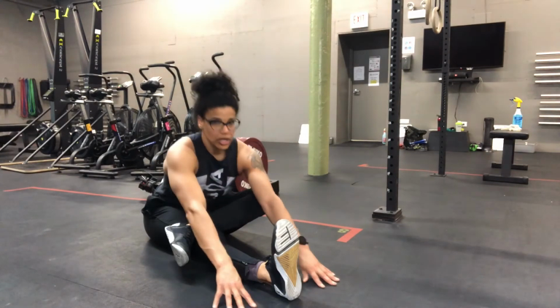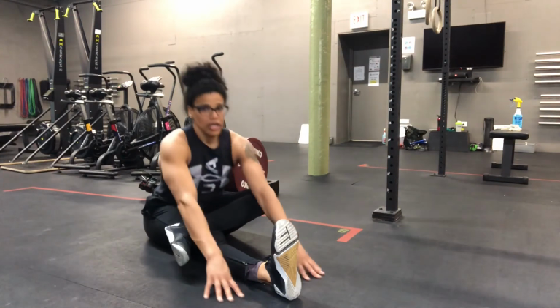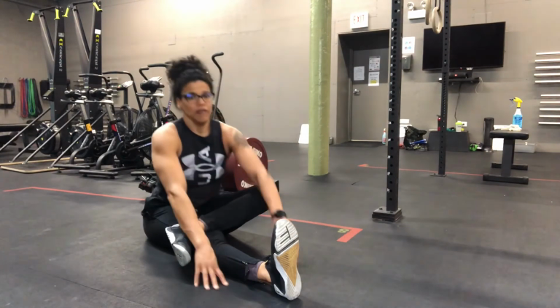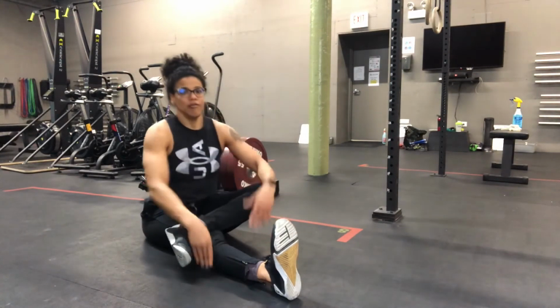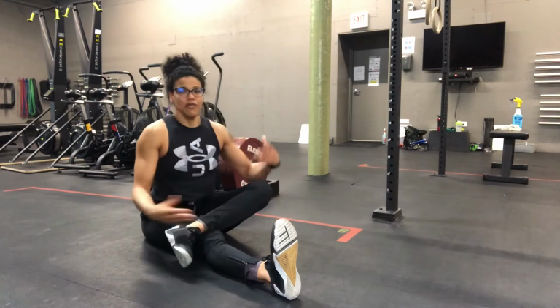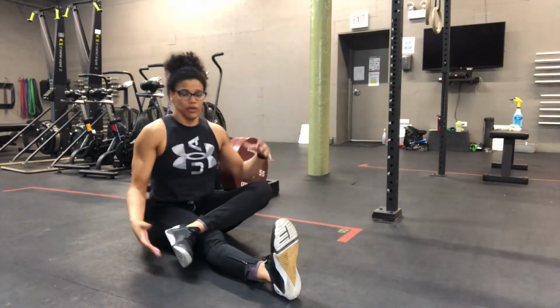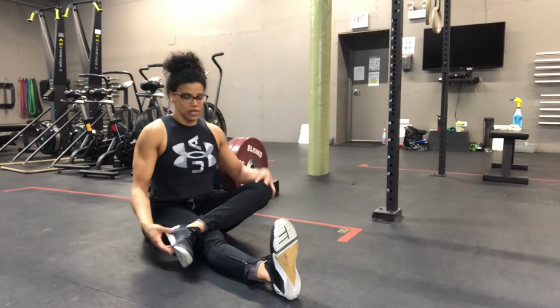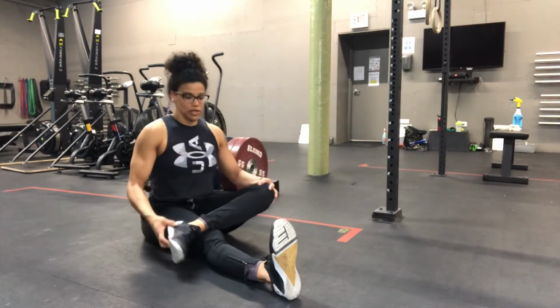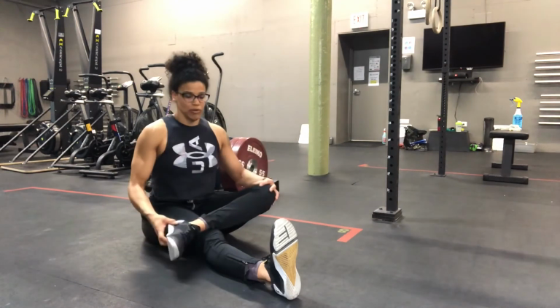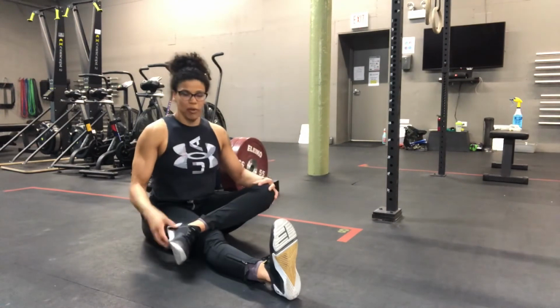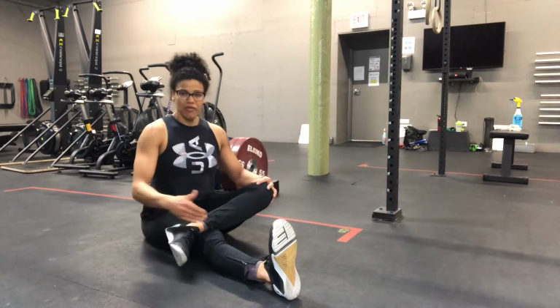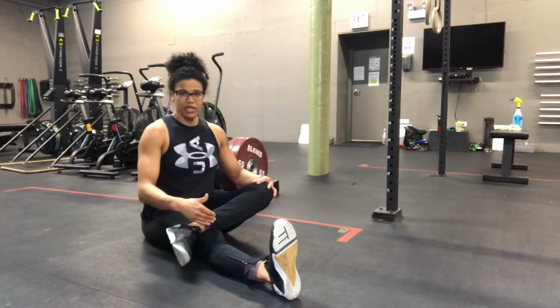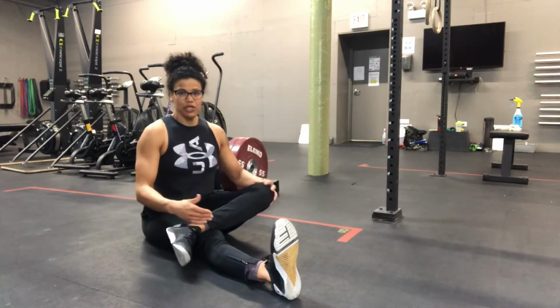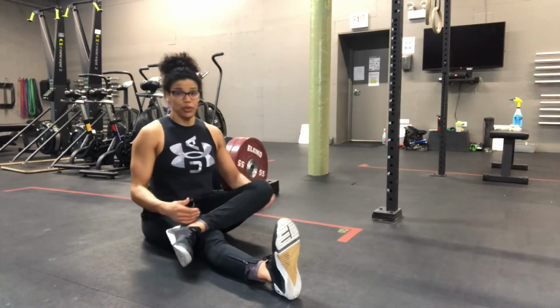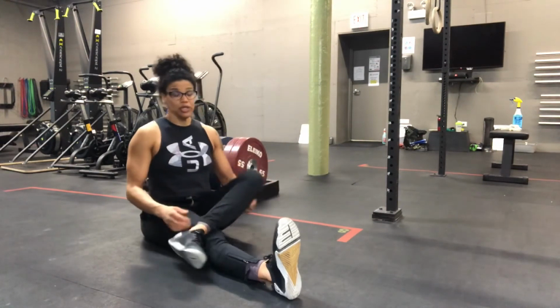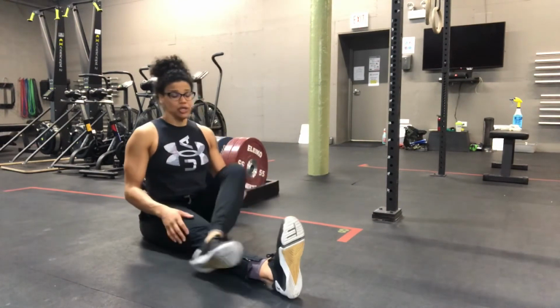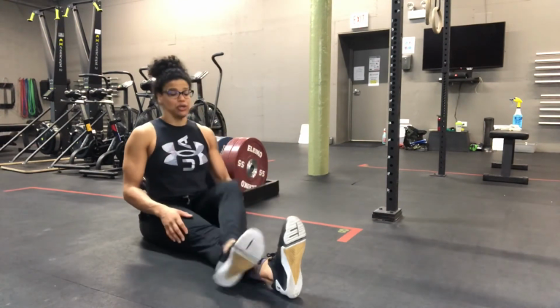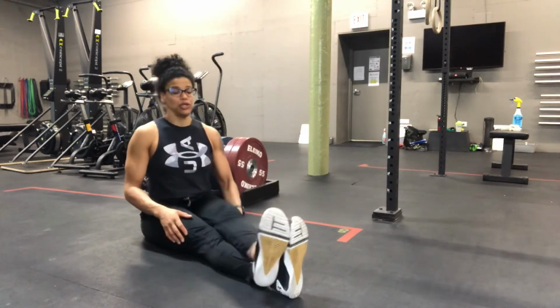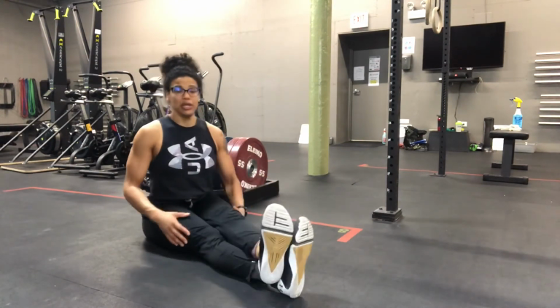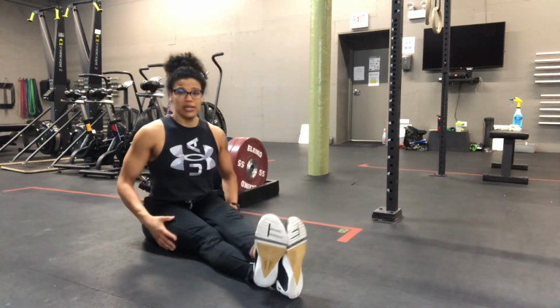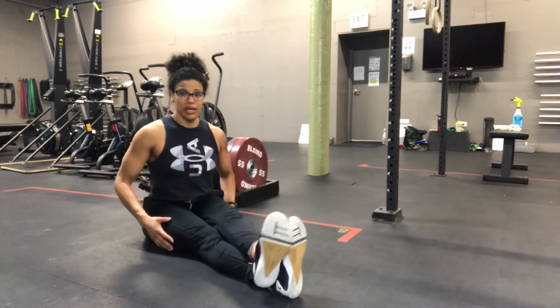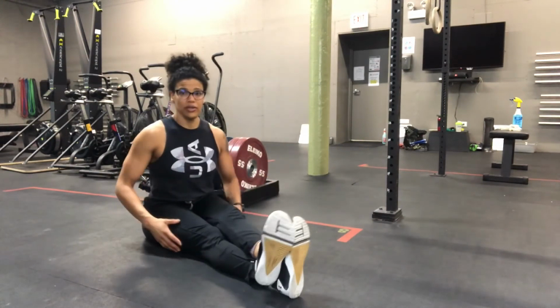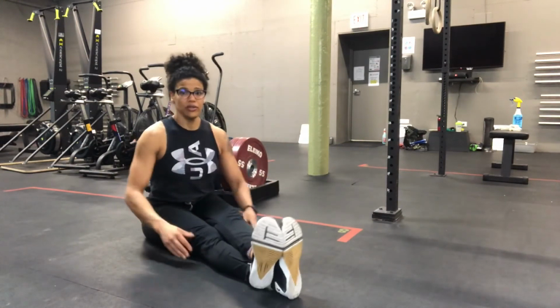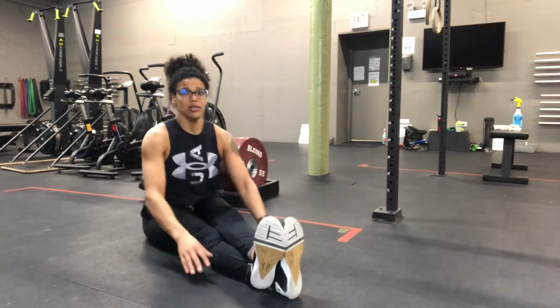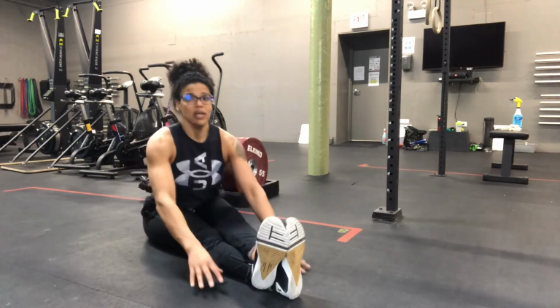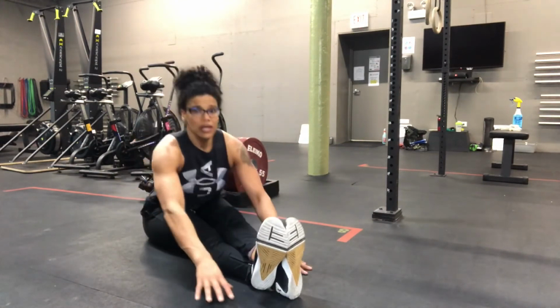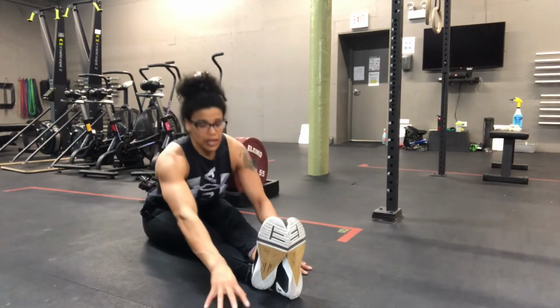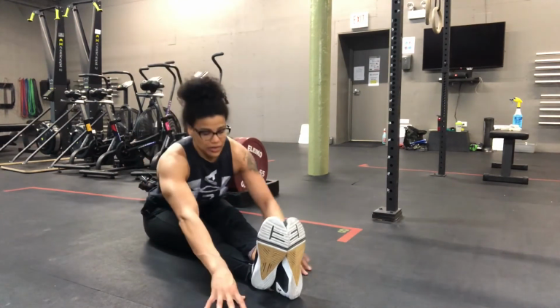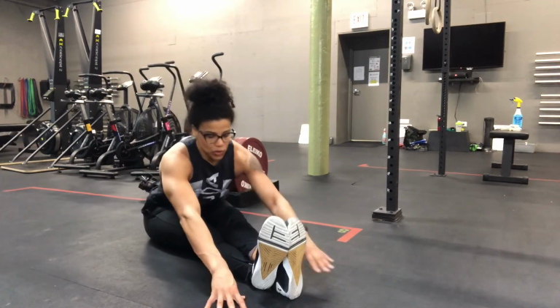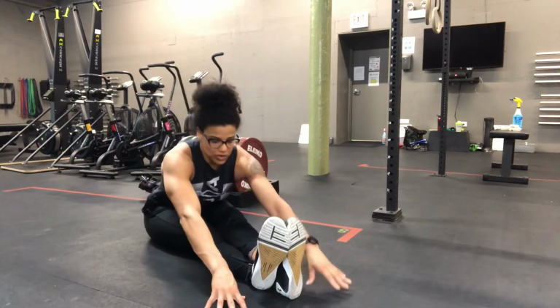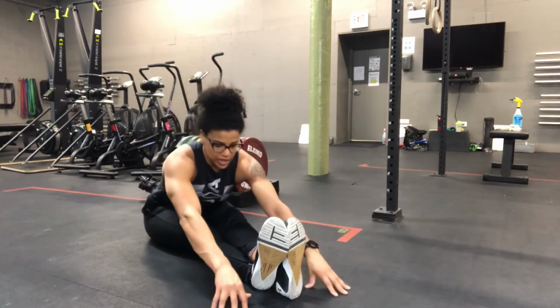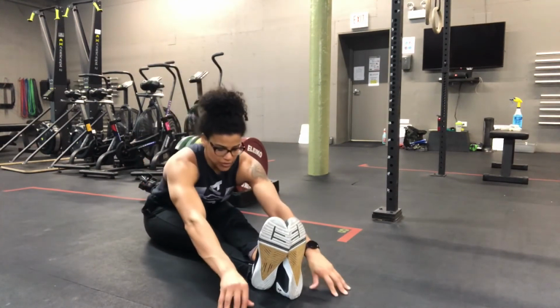If you find the crossing over above the knee is too much, you can cross at the ankles and then walk the hands forward.